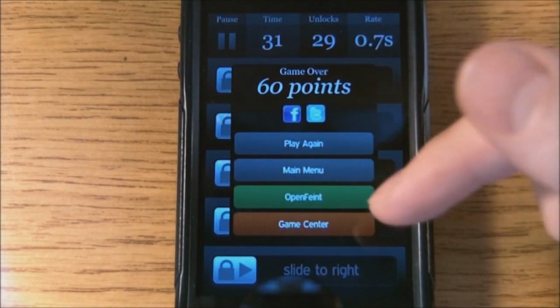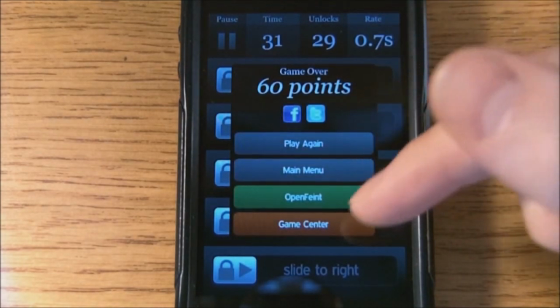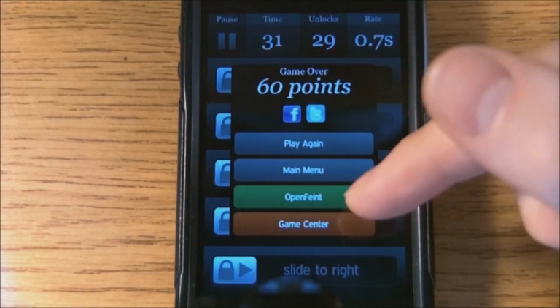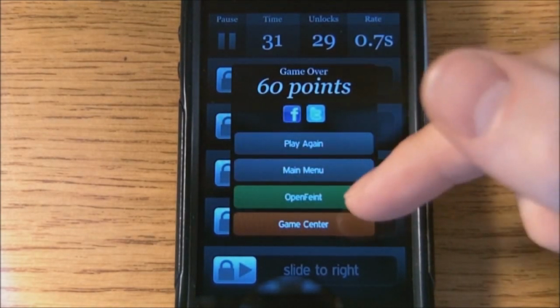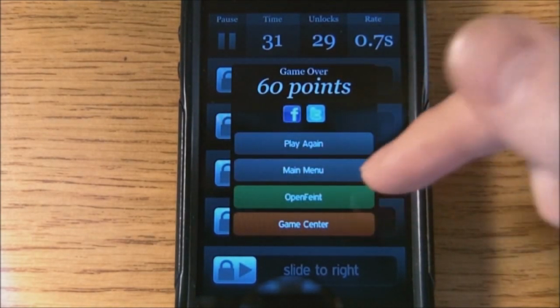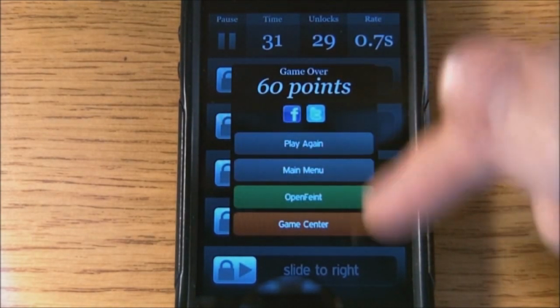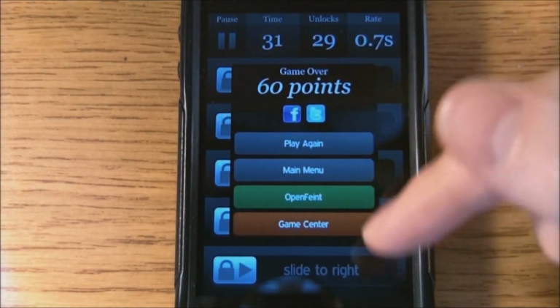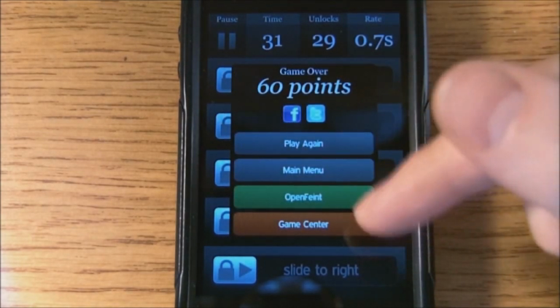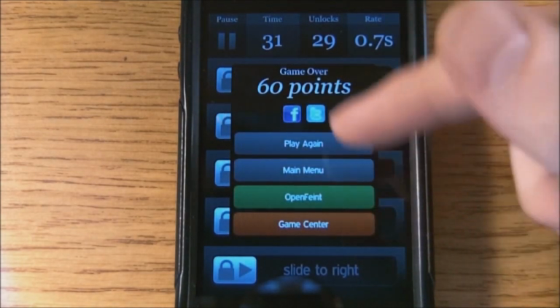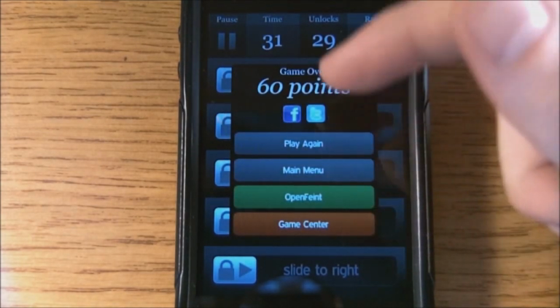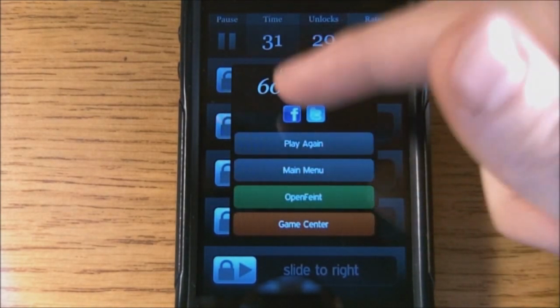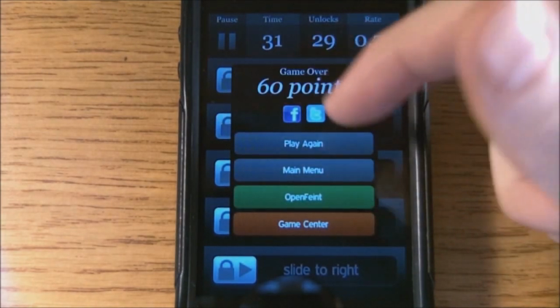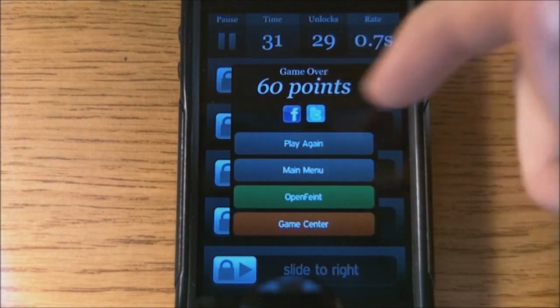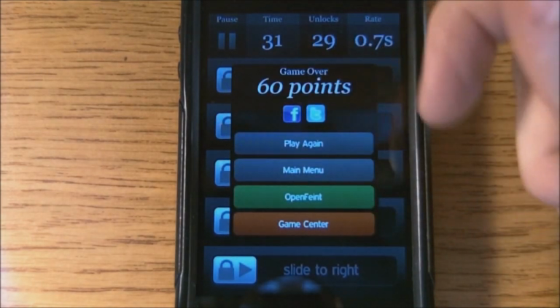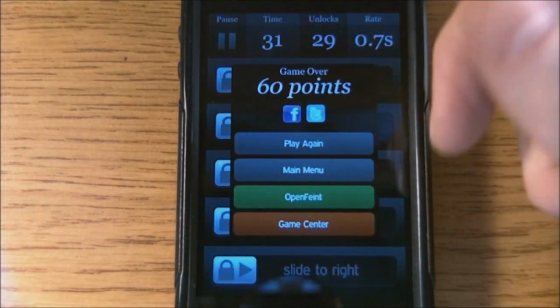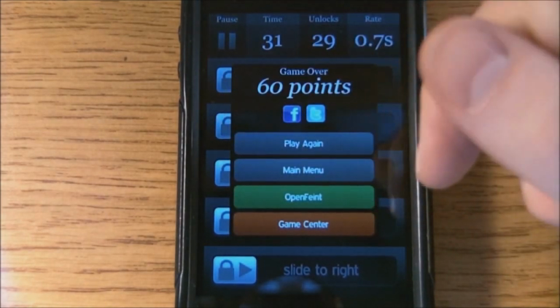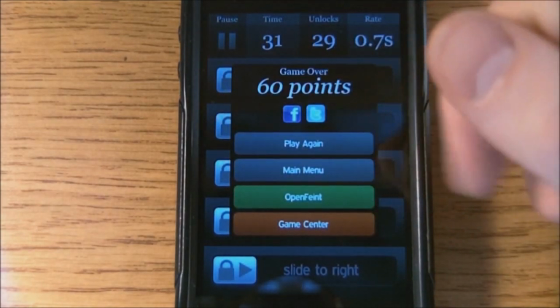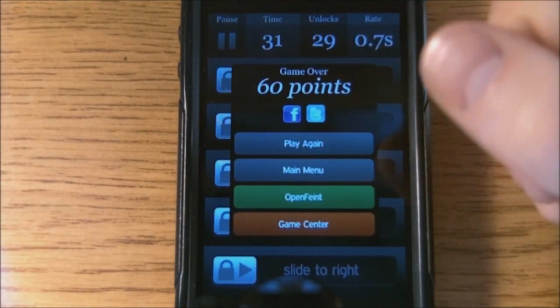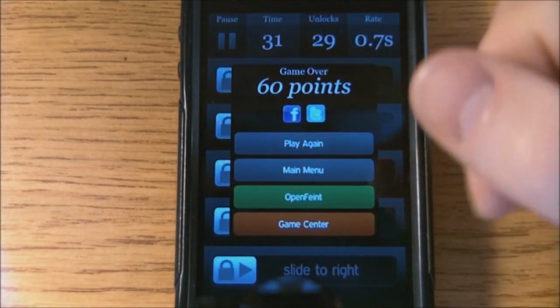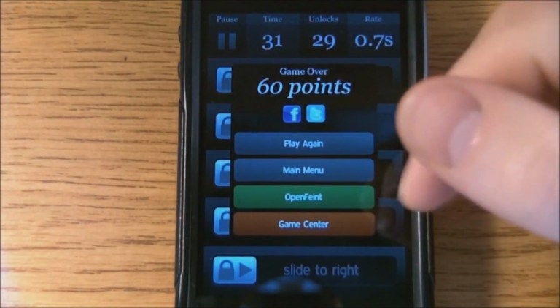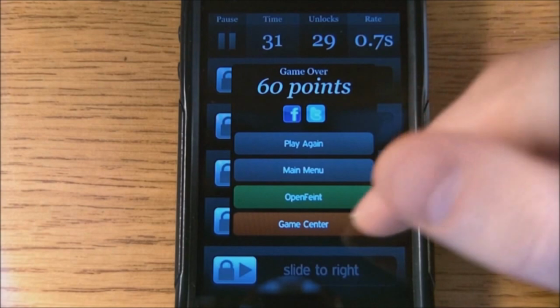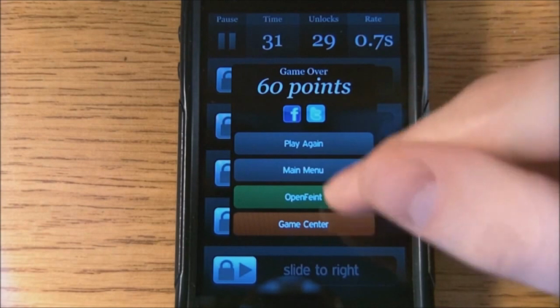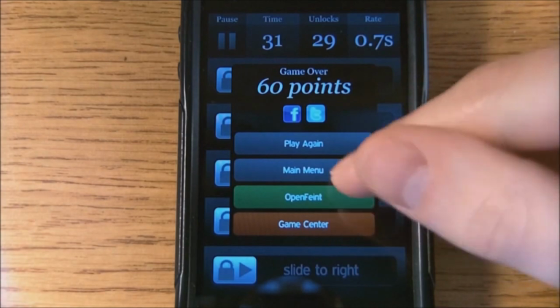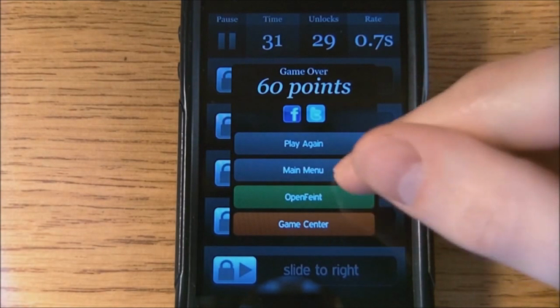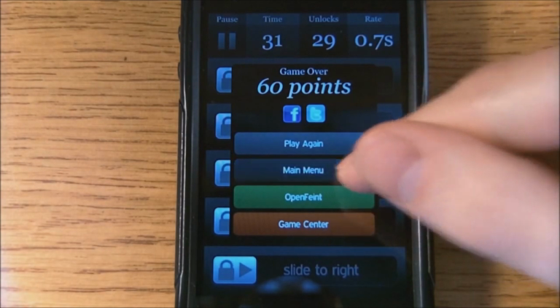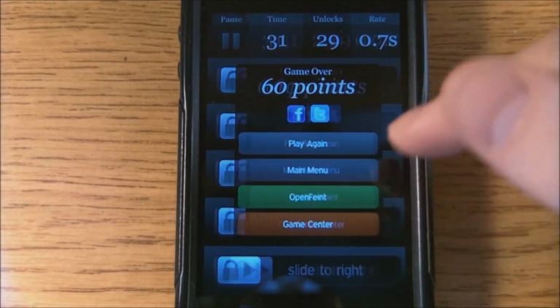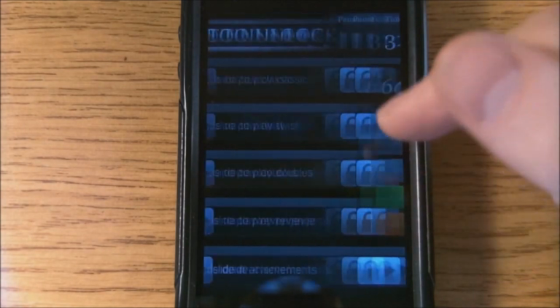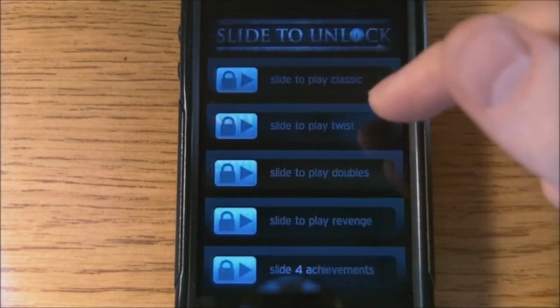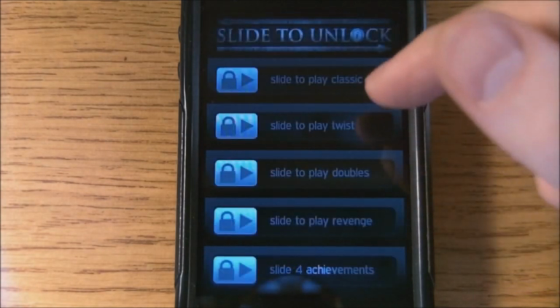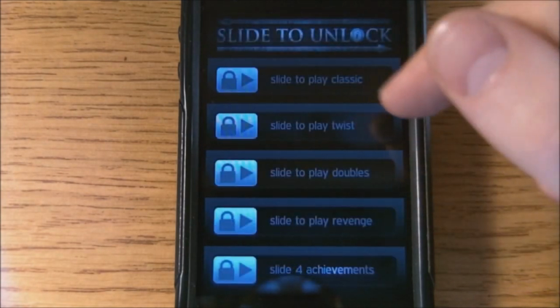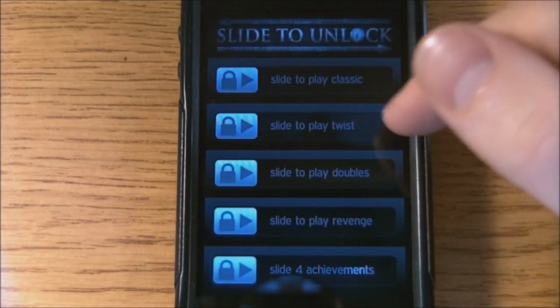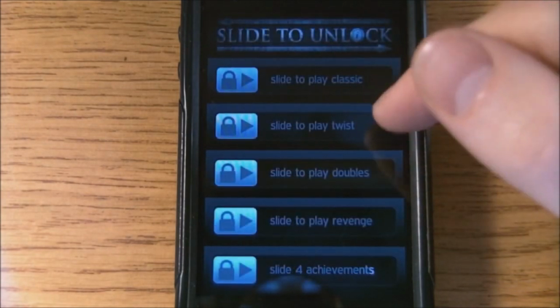You only lose if all the sections fill up — that's when the game's over. You can play again, go to Main Menu, Open Feint, or Game Center, and share on your social networks. So you go back to the Main Menu.